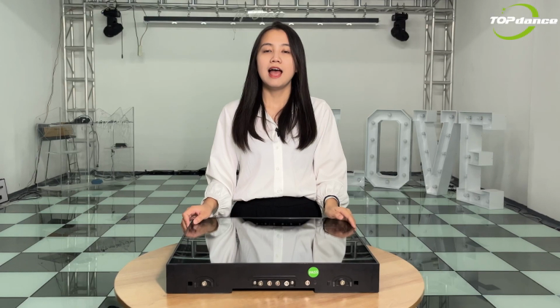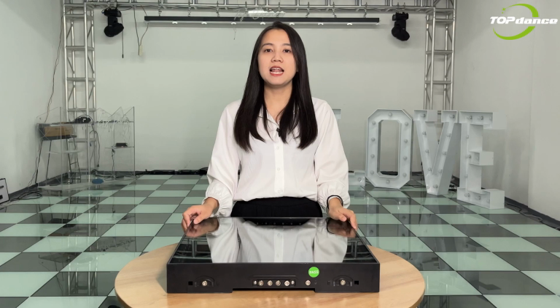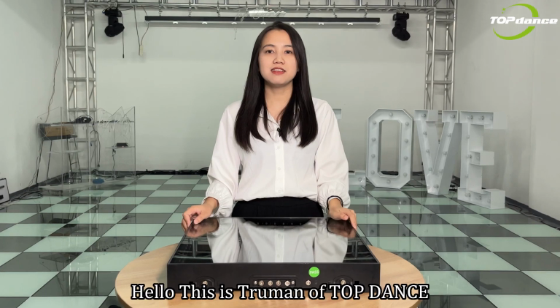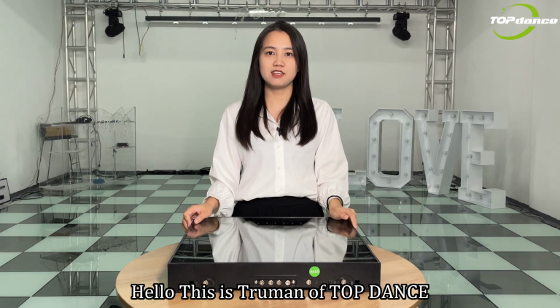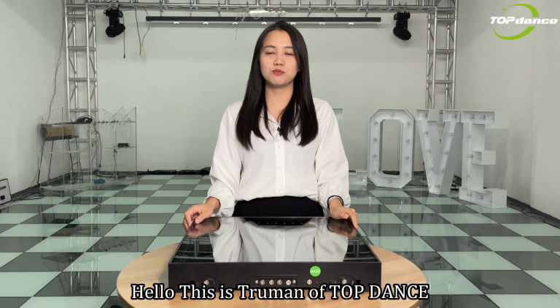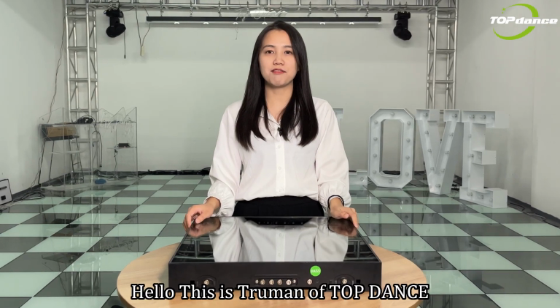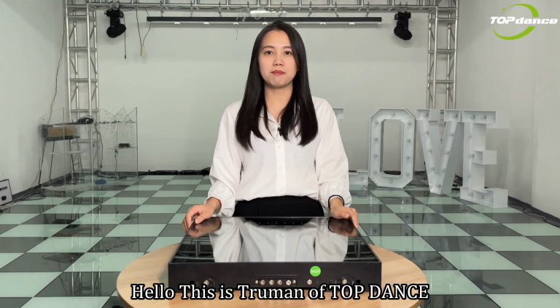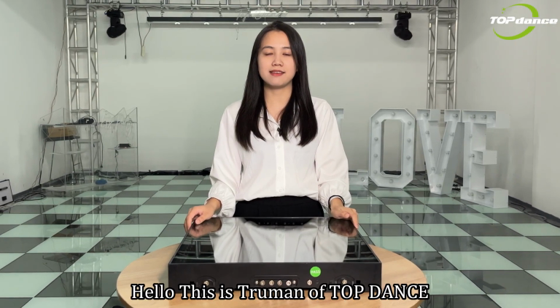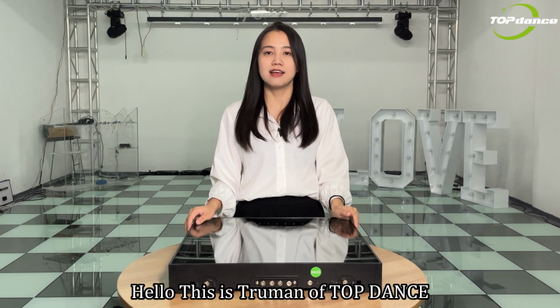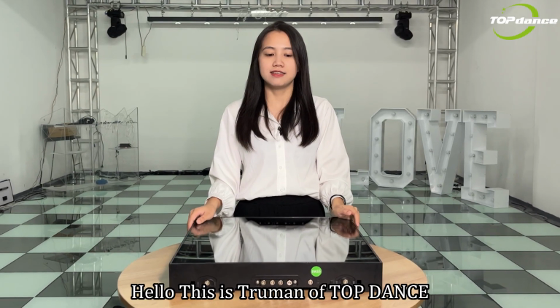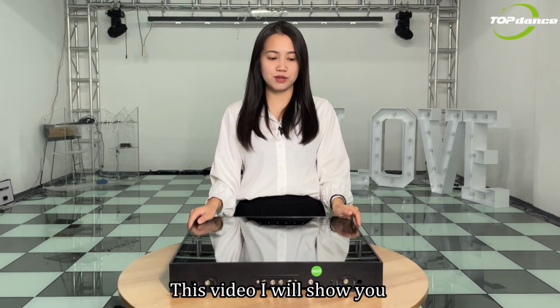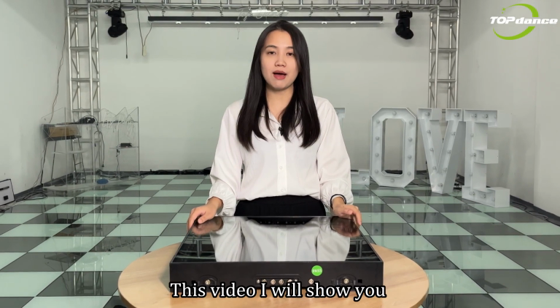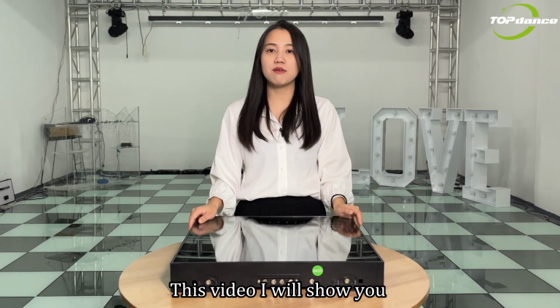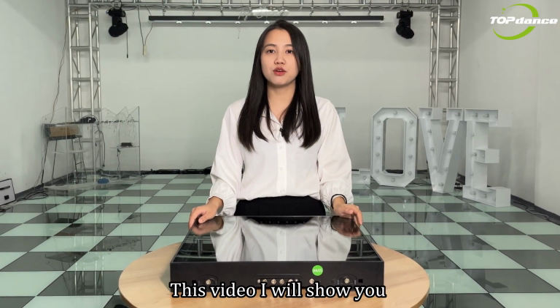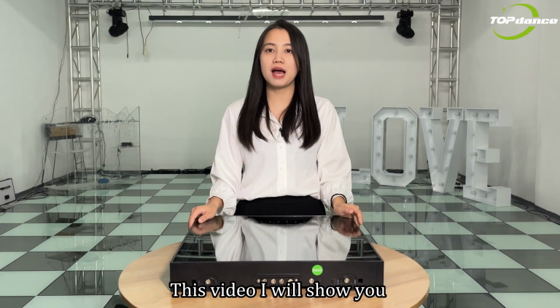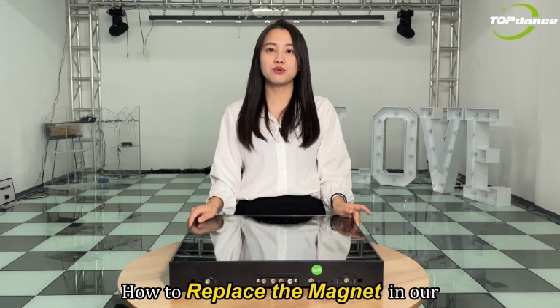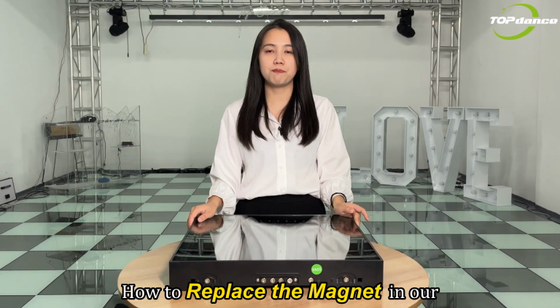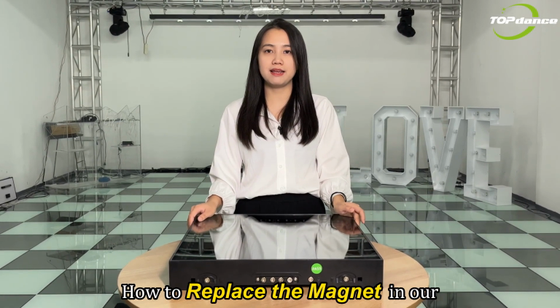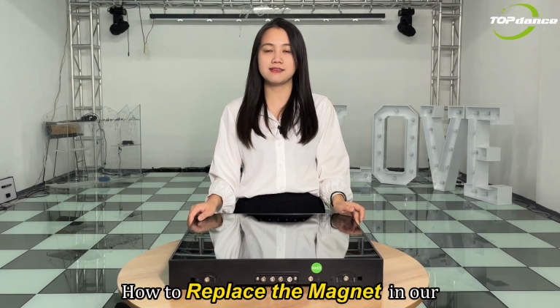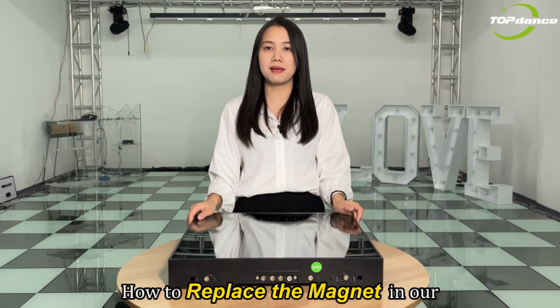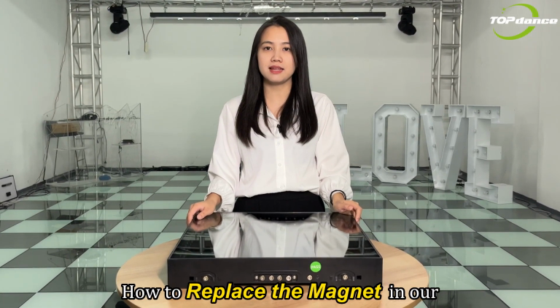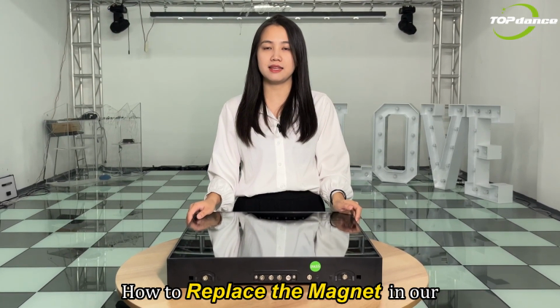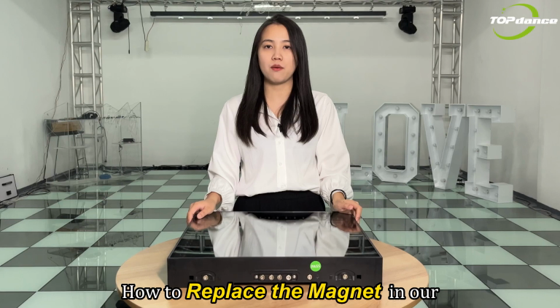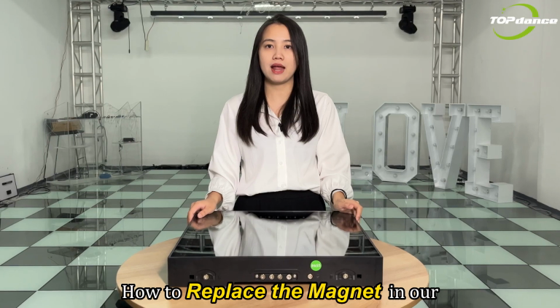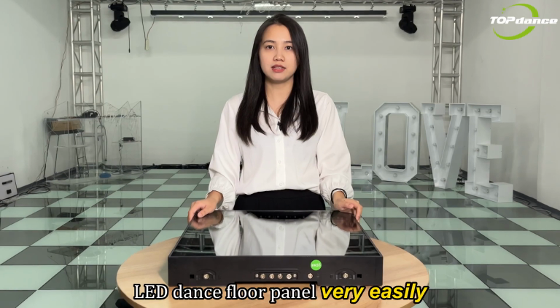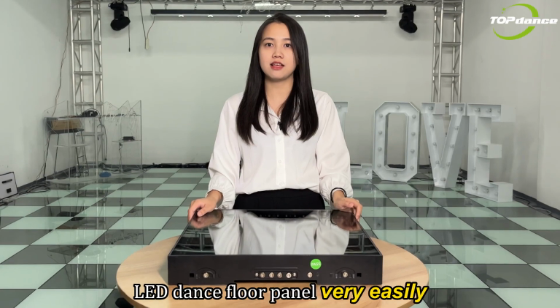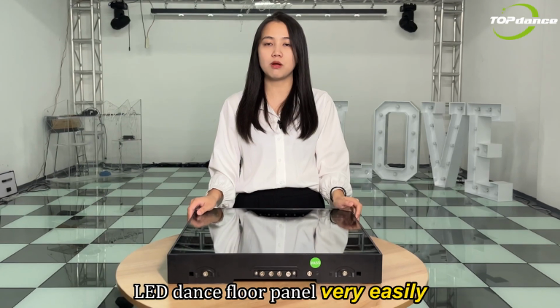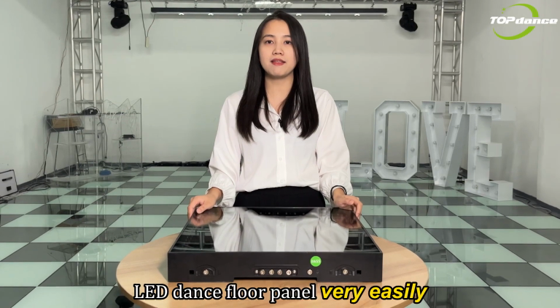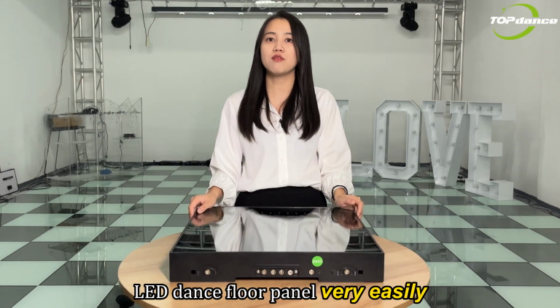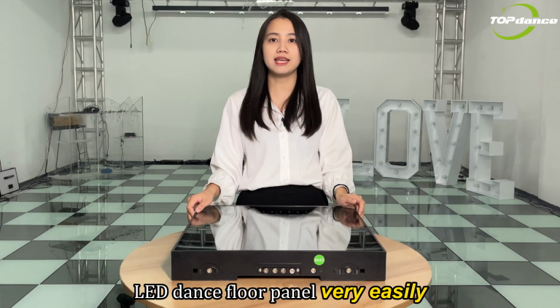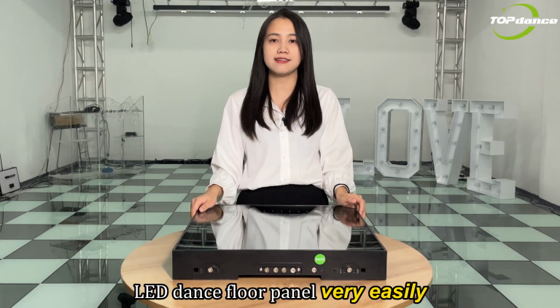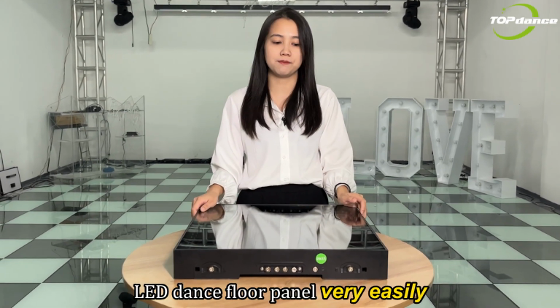Hello, this is Shuma of Topdance. This video I will show you how to replace the magnet in our LD dance floor panel very easily.